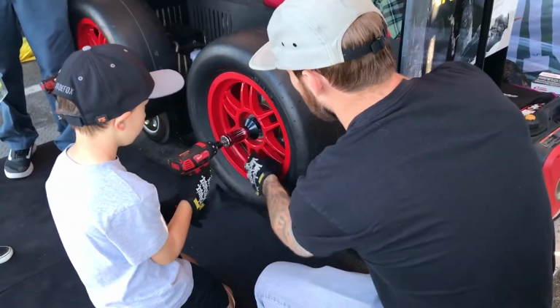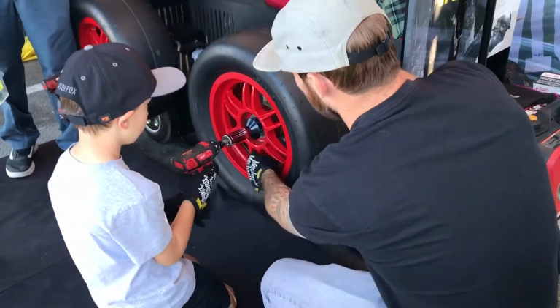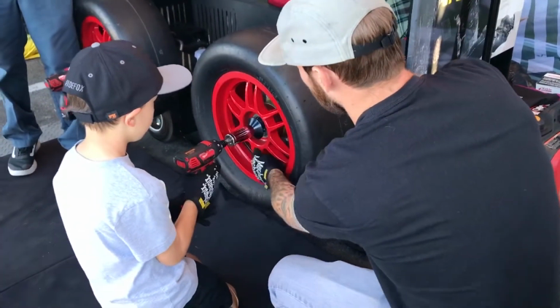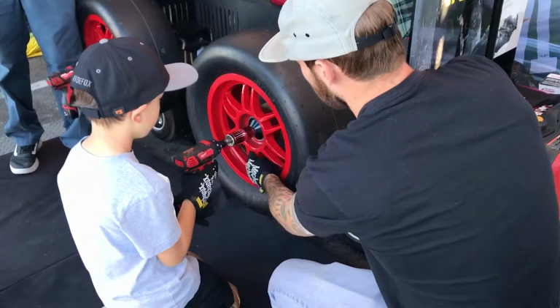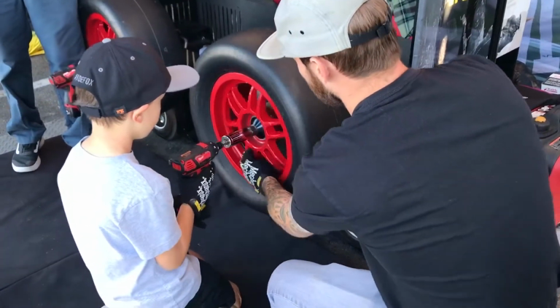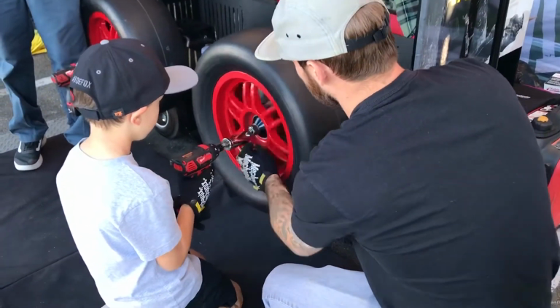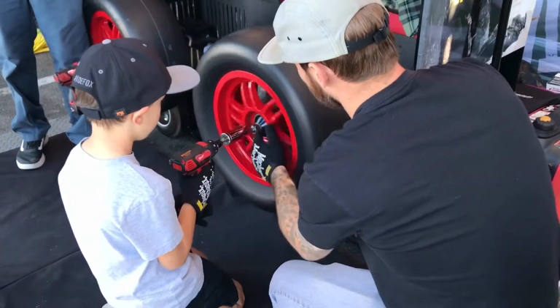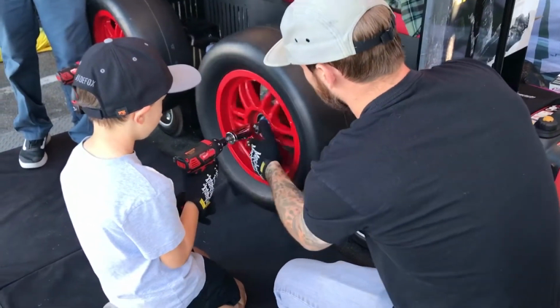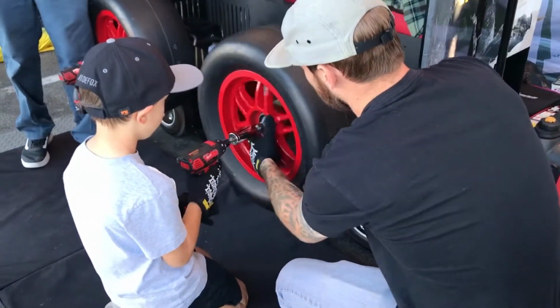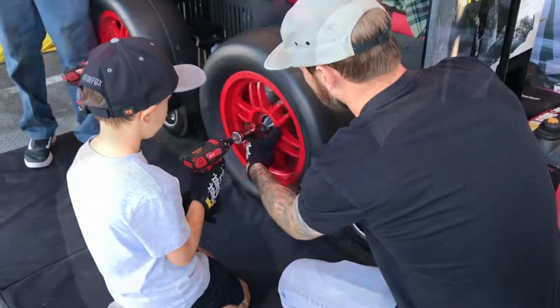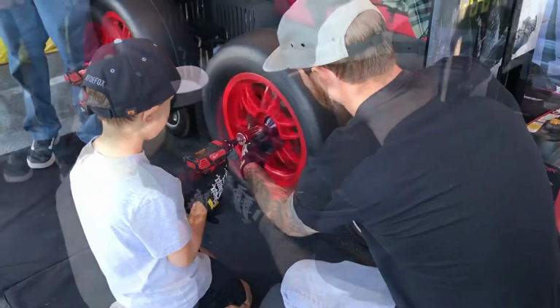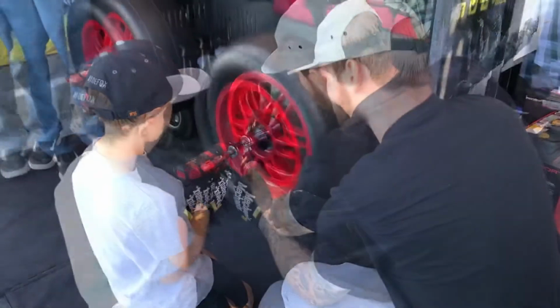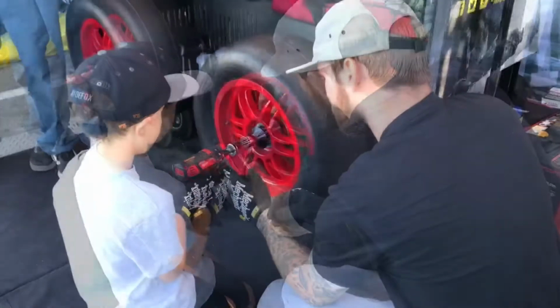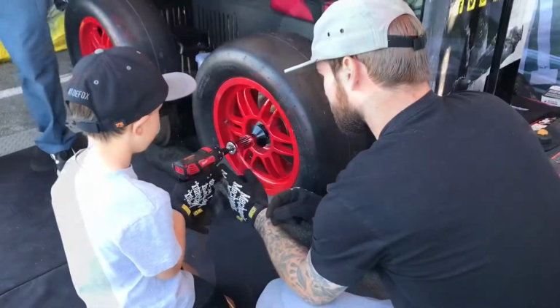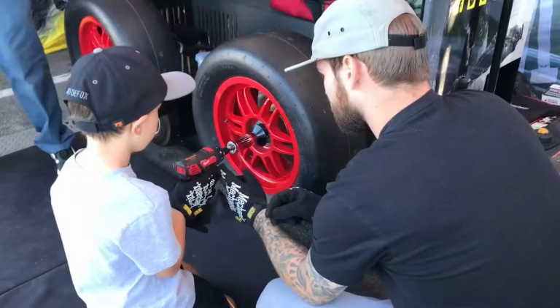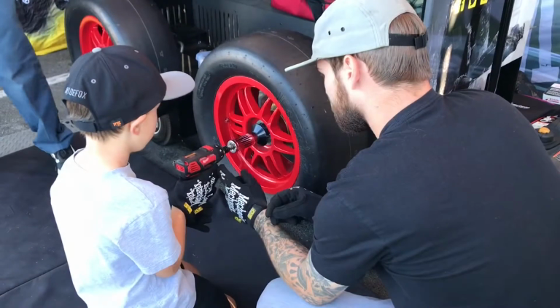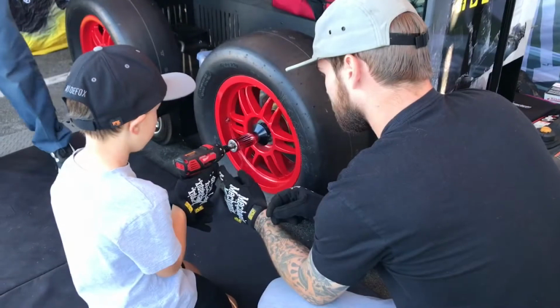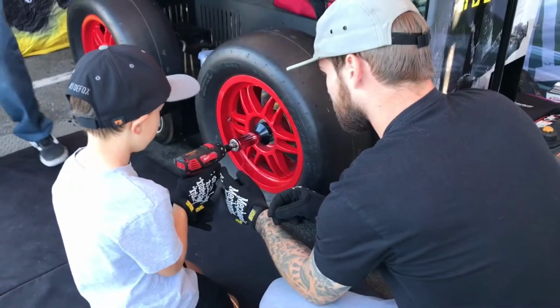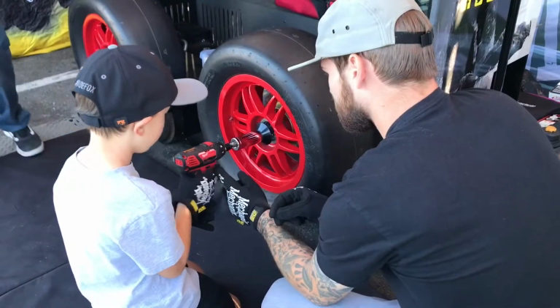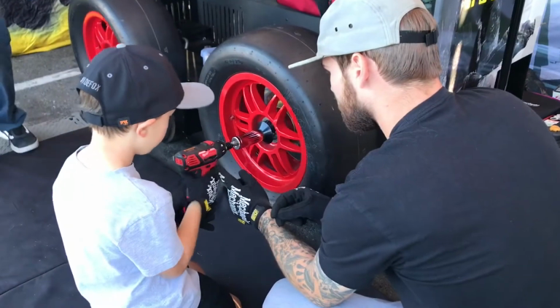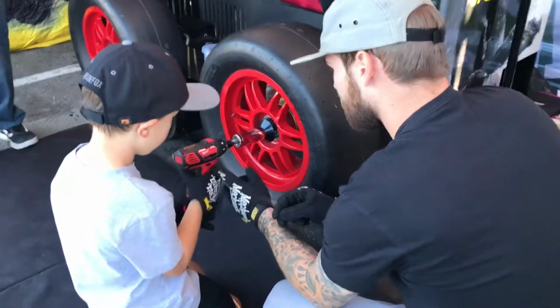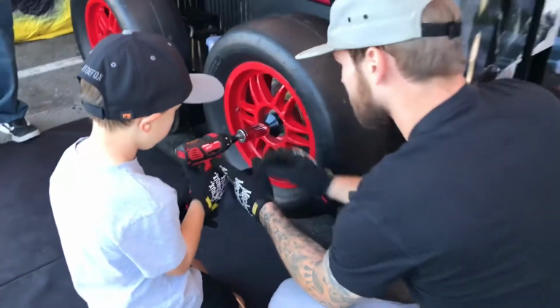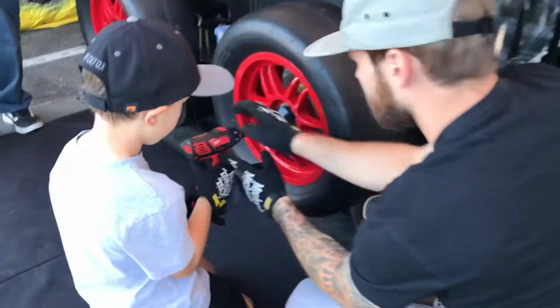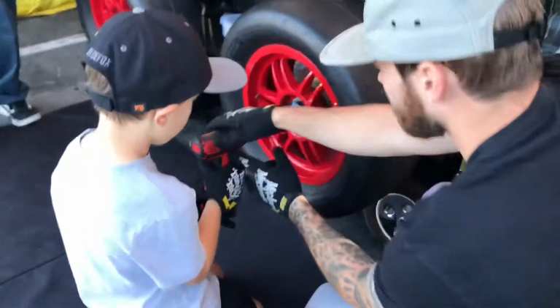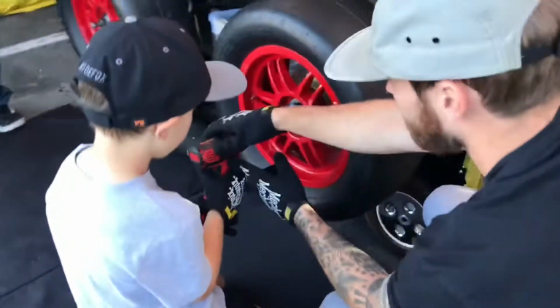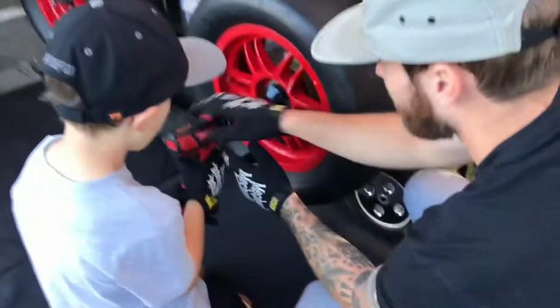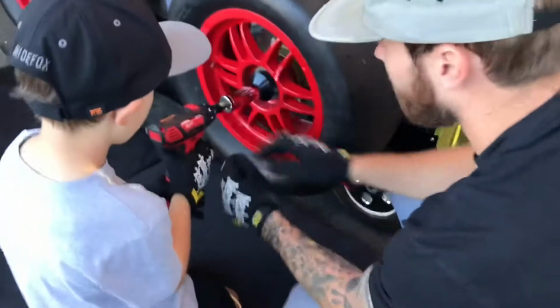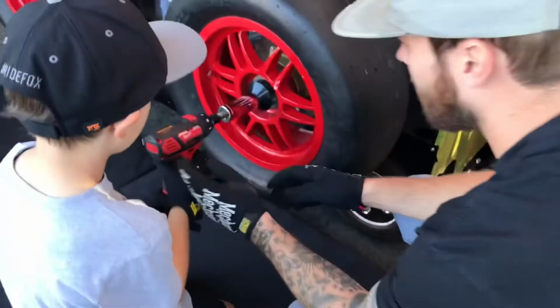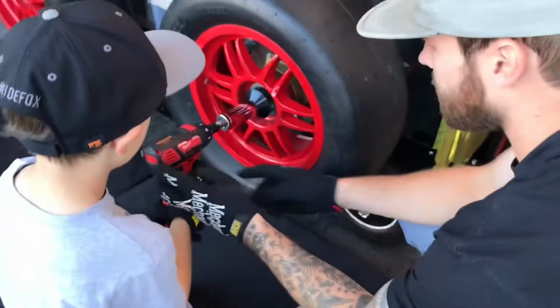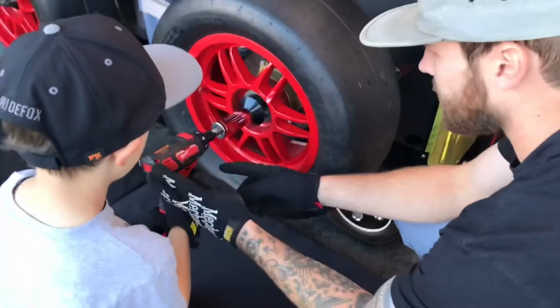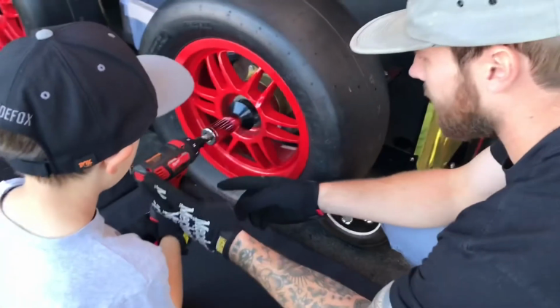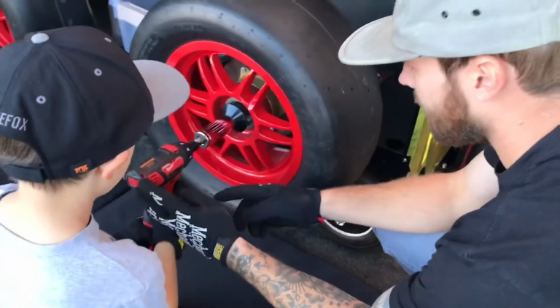I'll be right back. Let's put the gloves back. Can I get some gloves? There you go. All right.